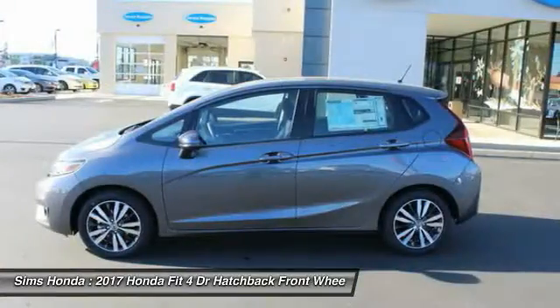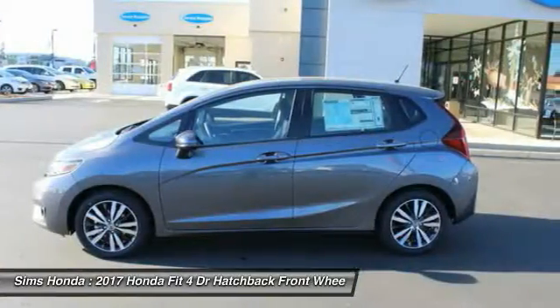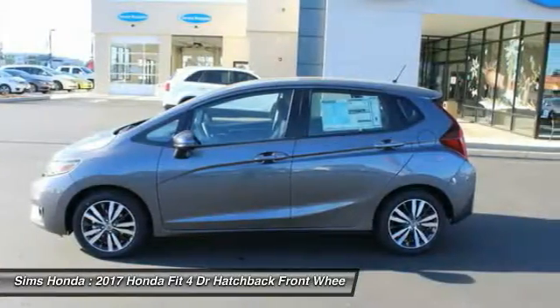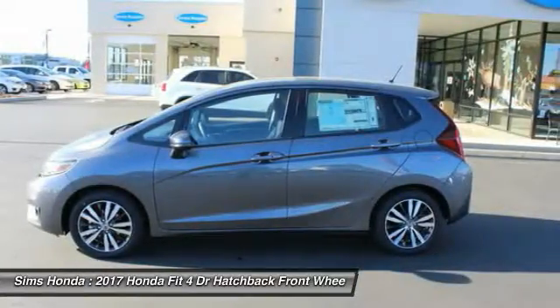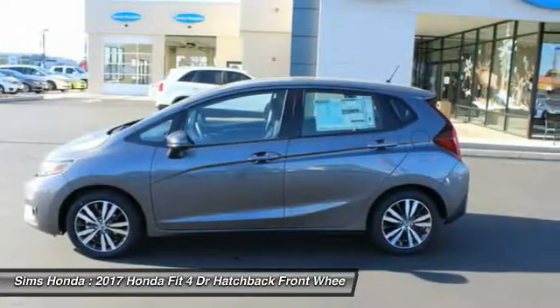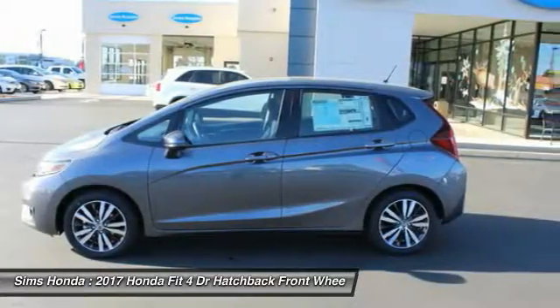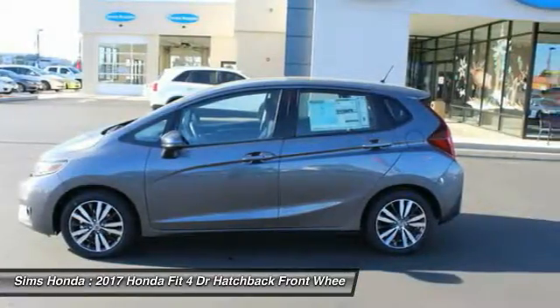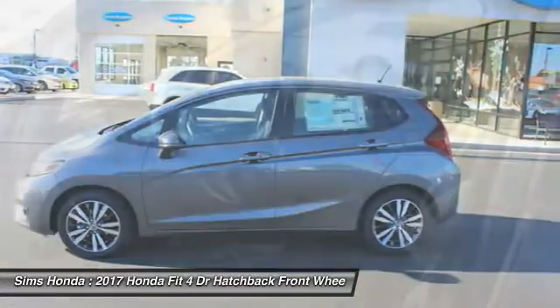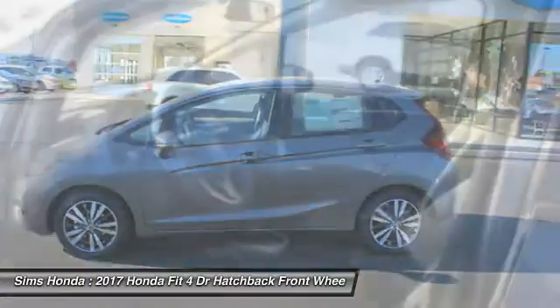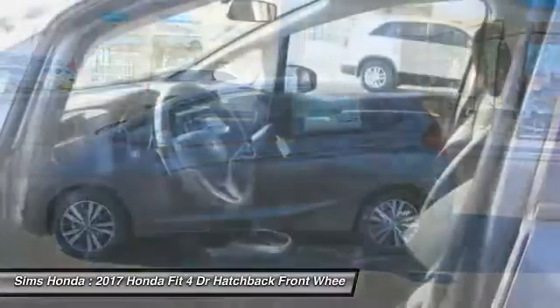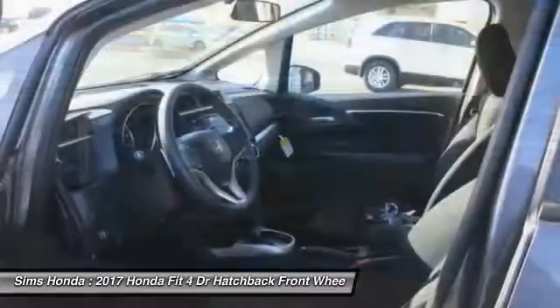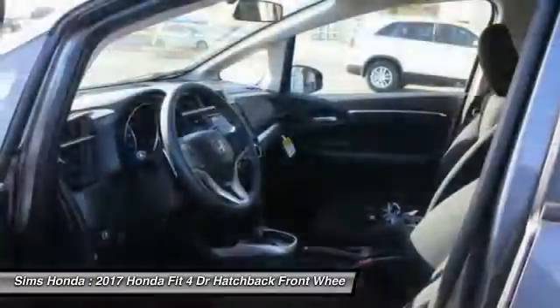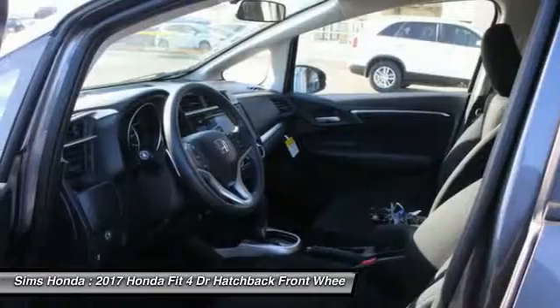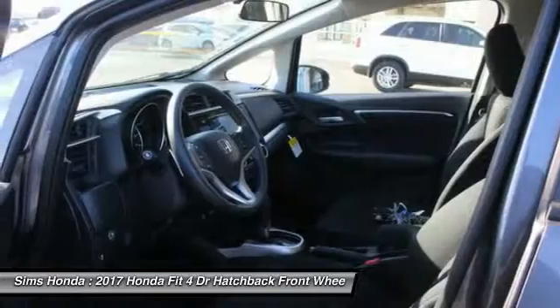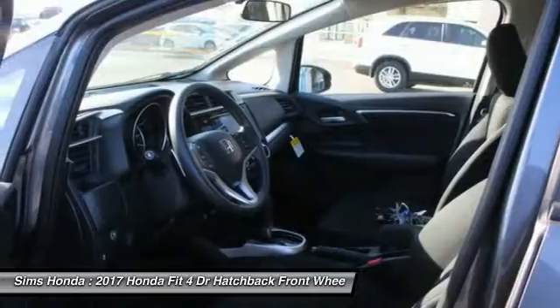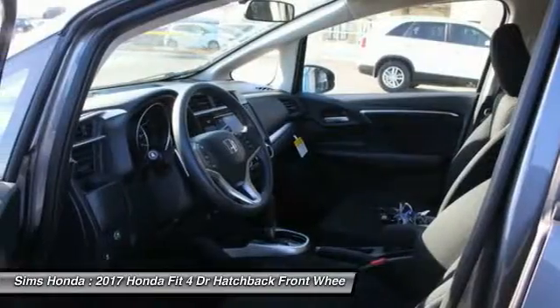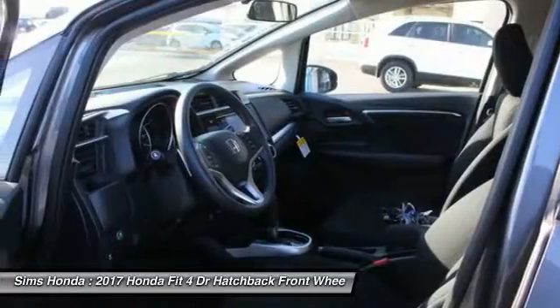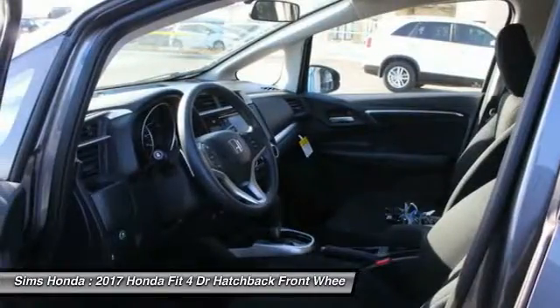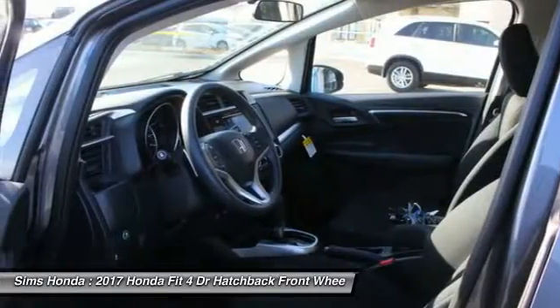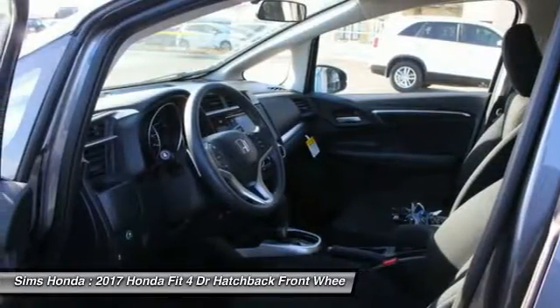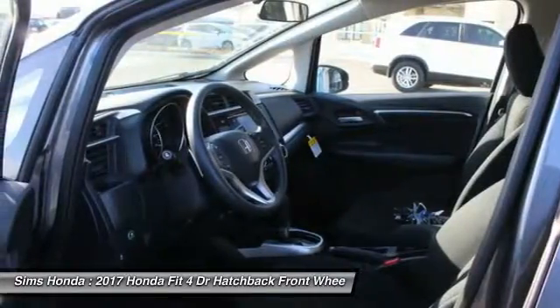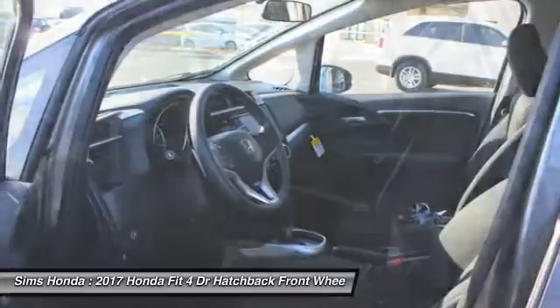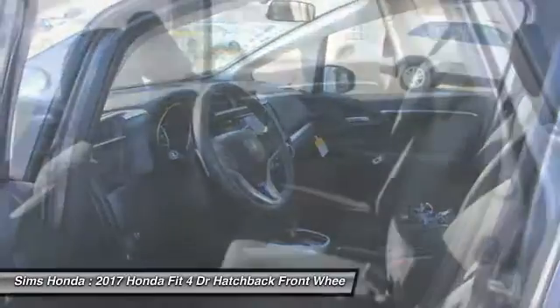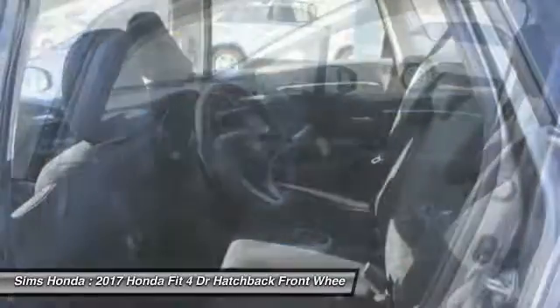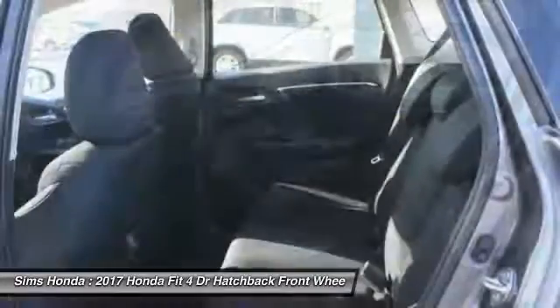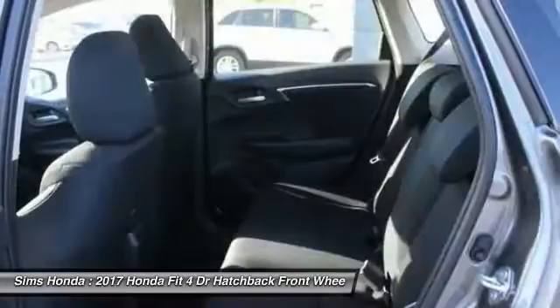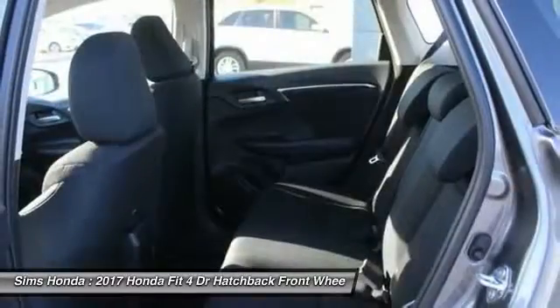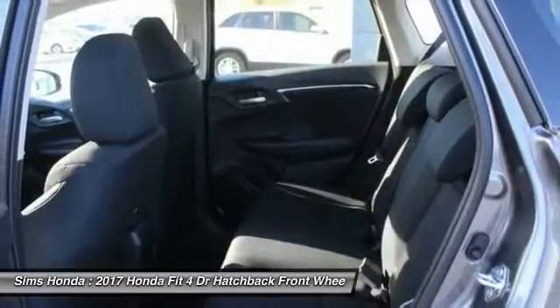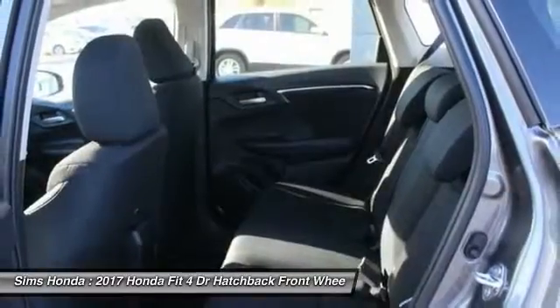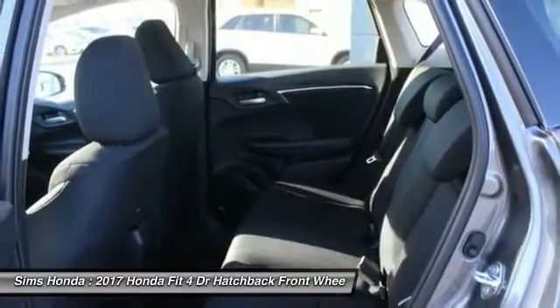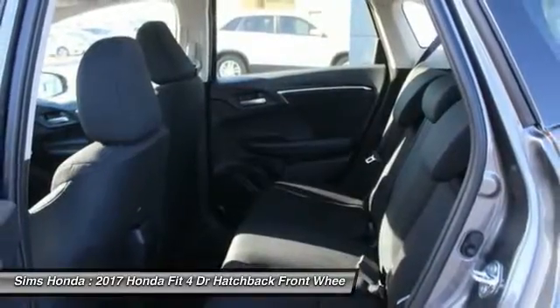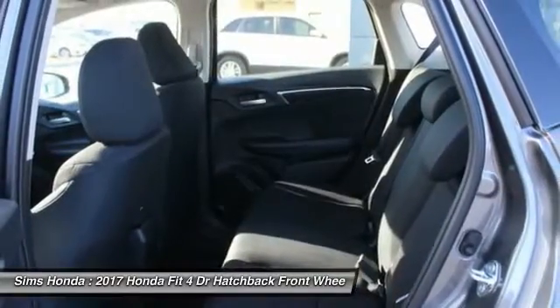Air conditioning. Moon roof. Driver airbag. Adjustable steering wheel. Come see the car for yourself.